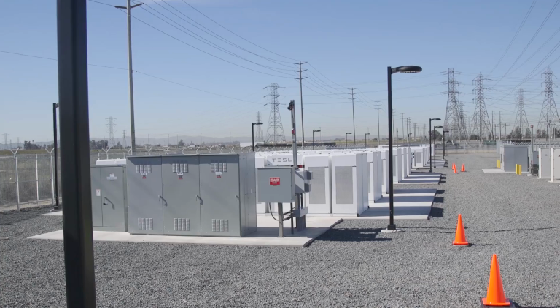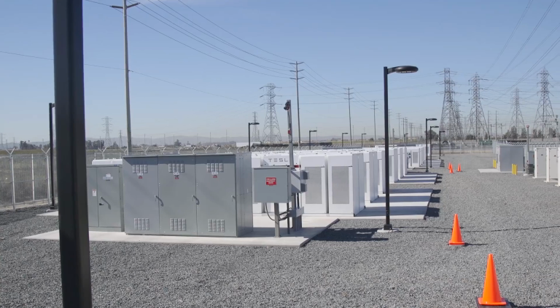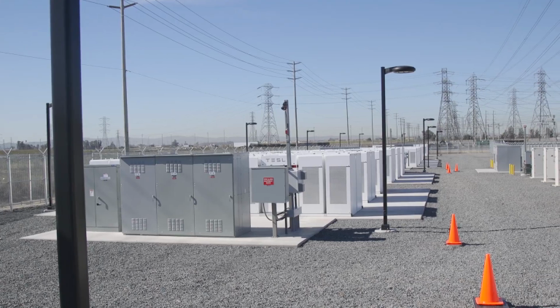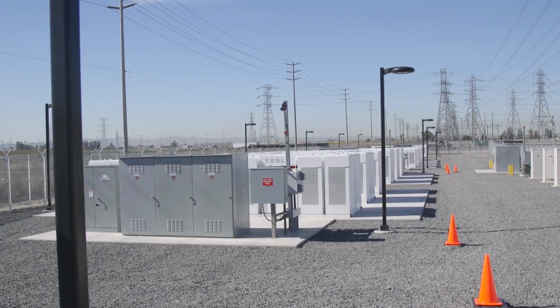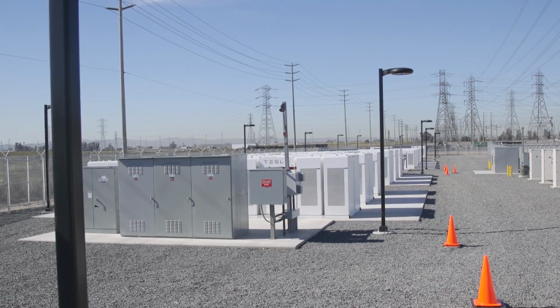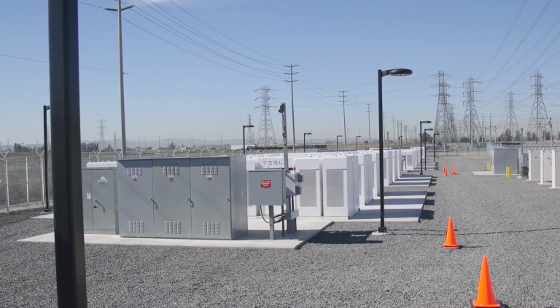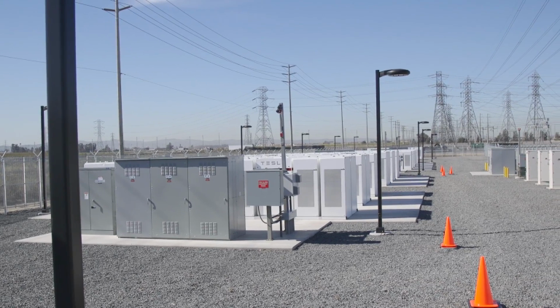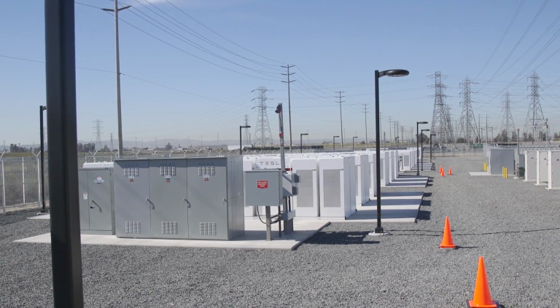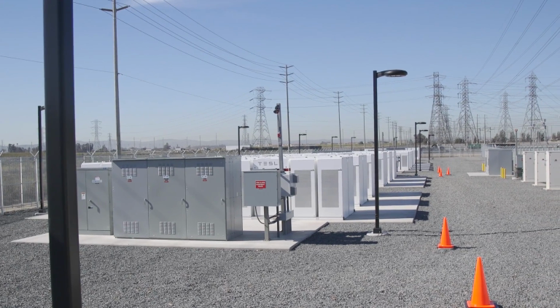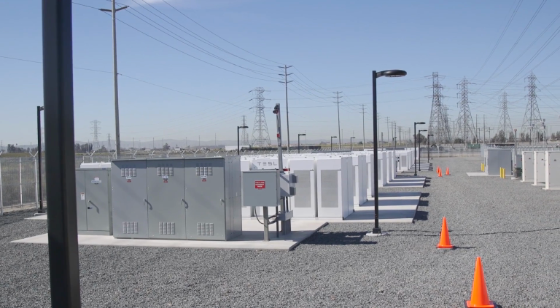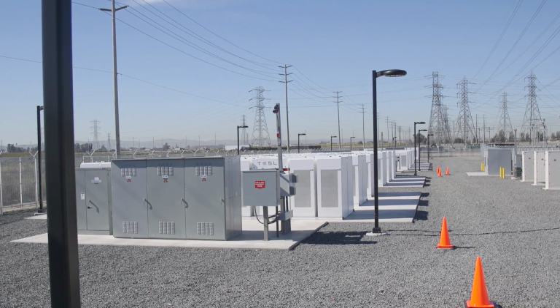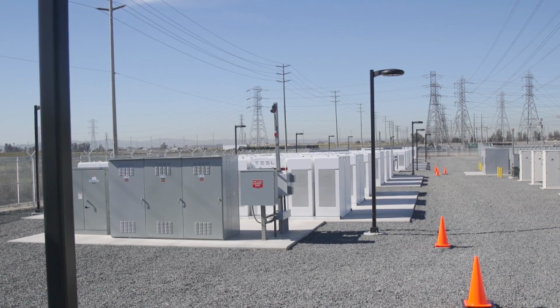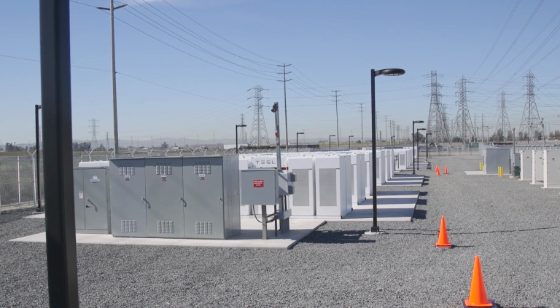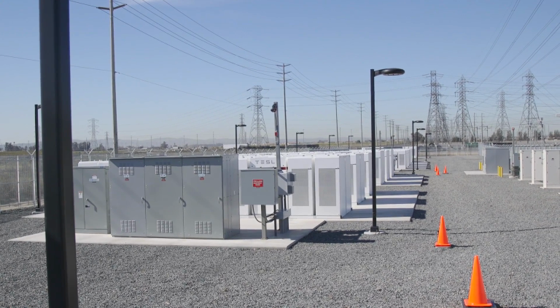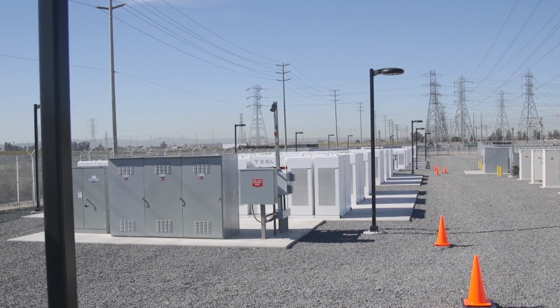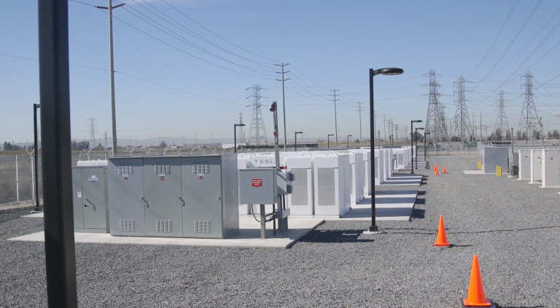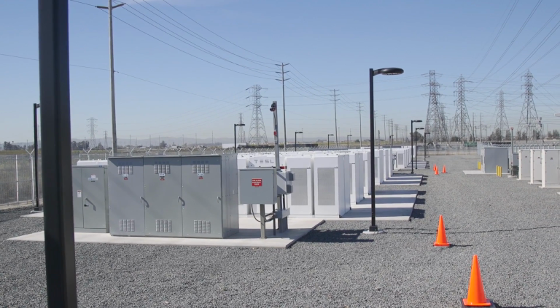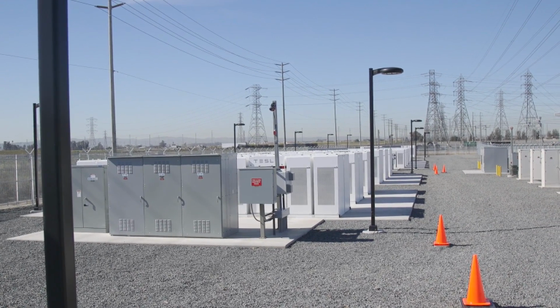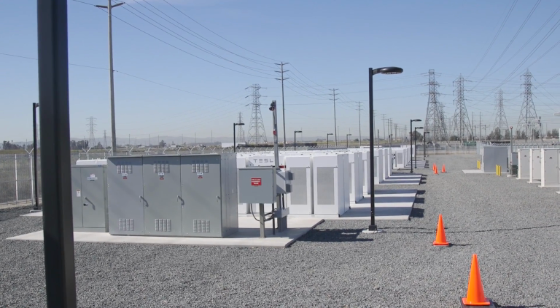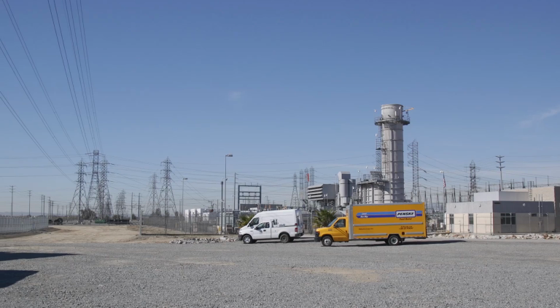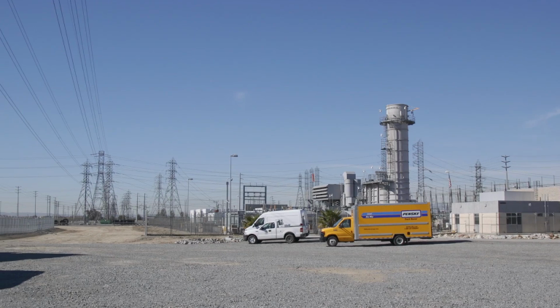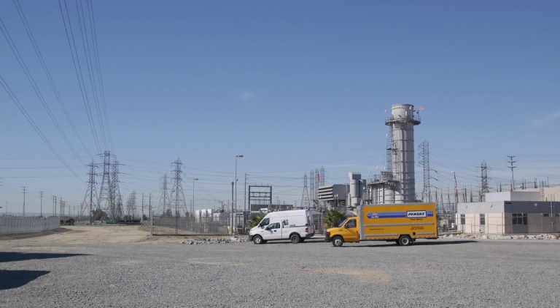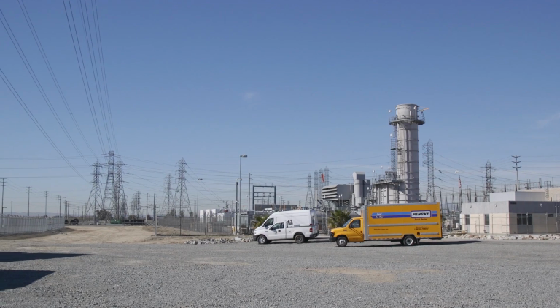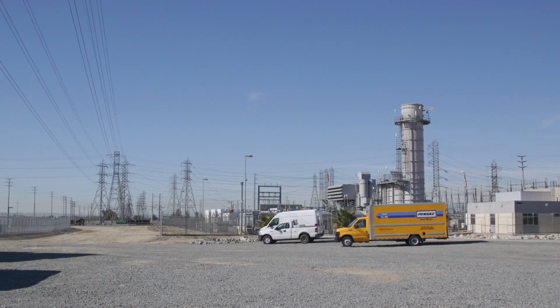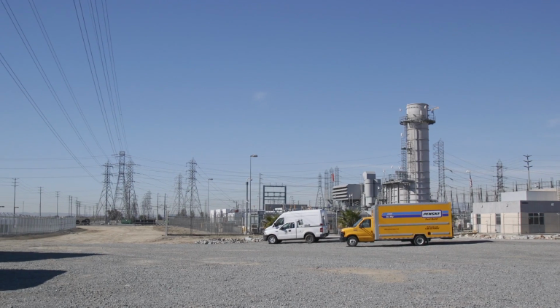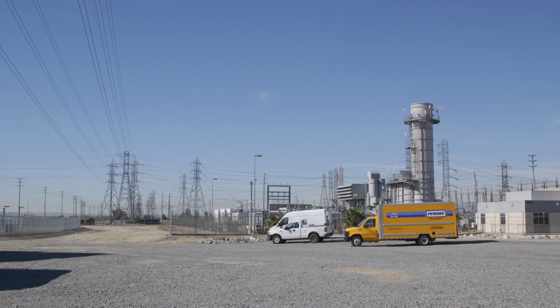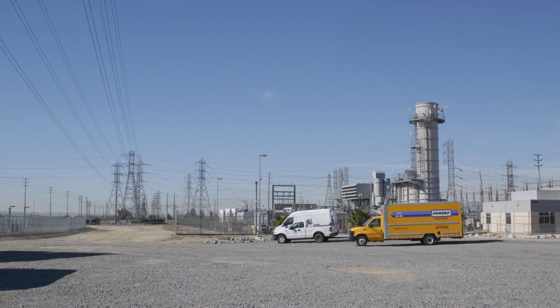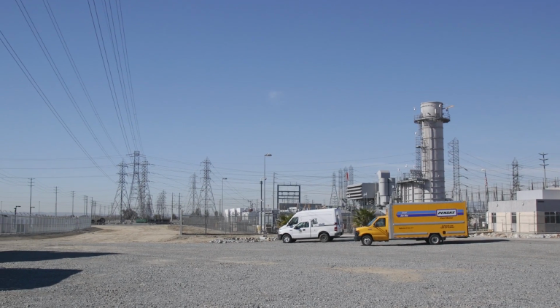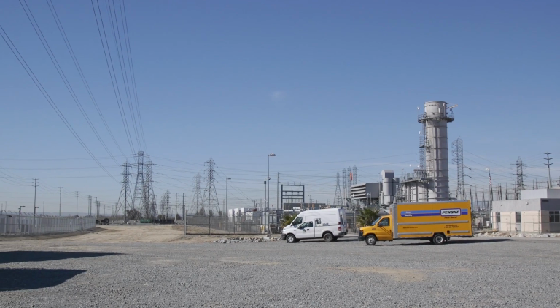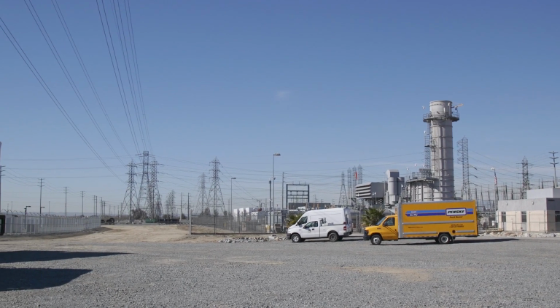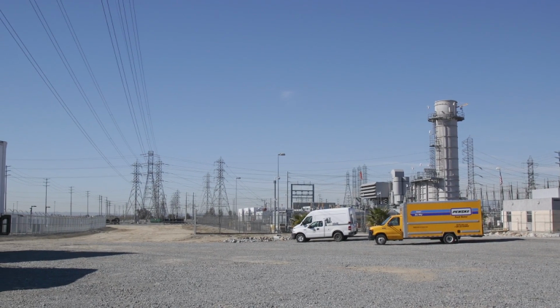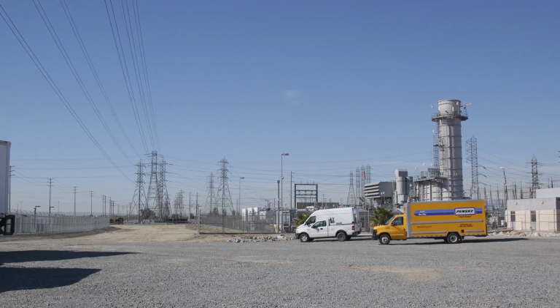The facility actually houses two 10-megawatt systems. They work in parallel with each other and feed energy to the grid.